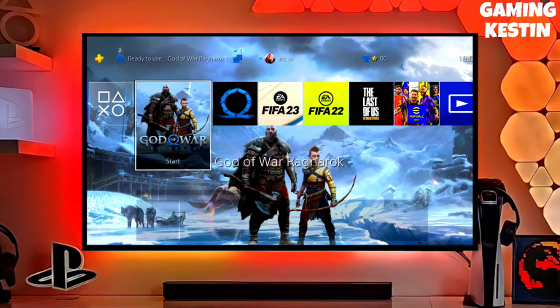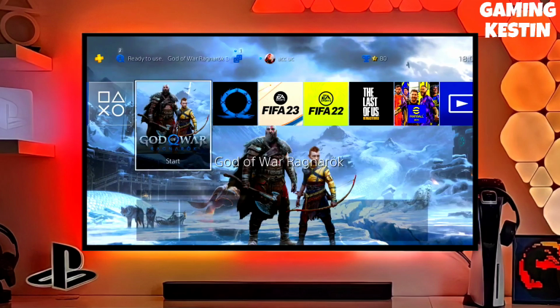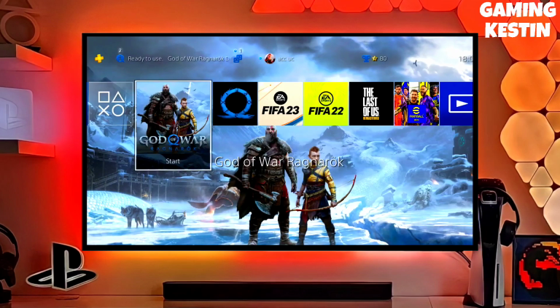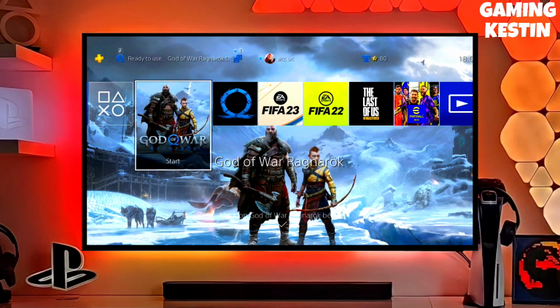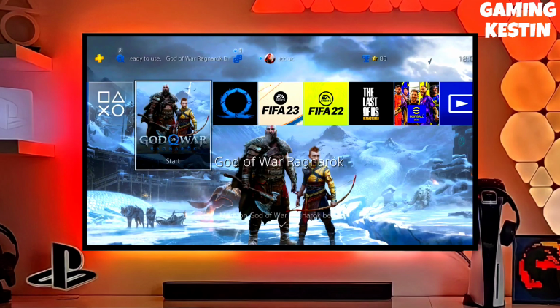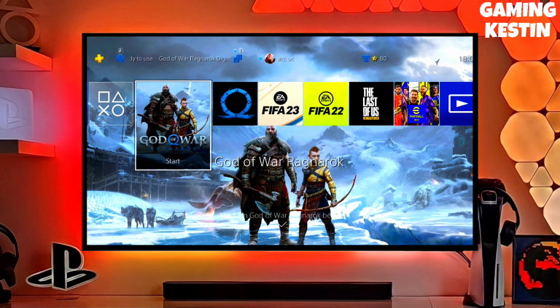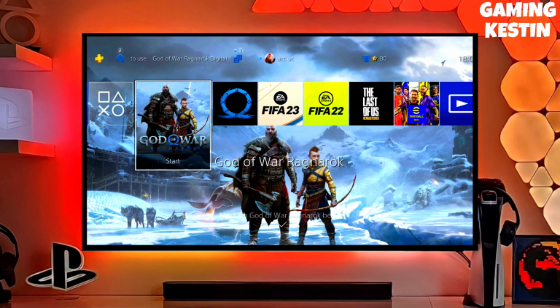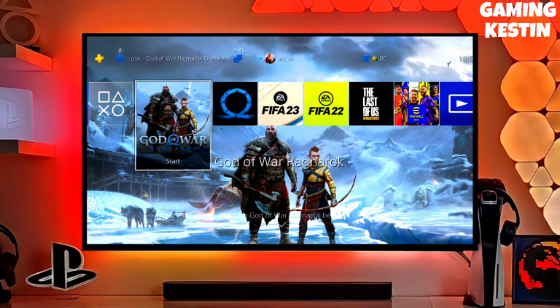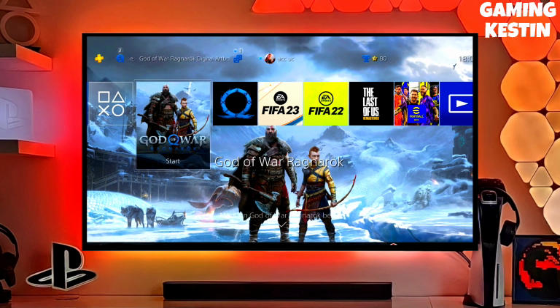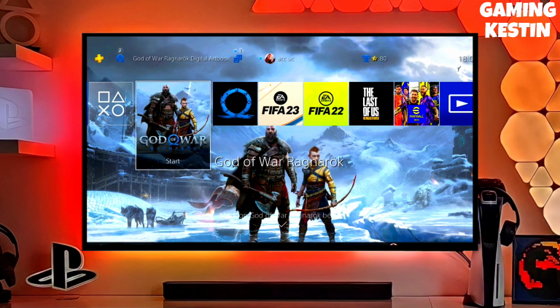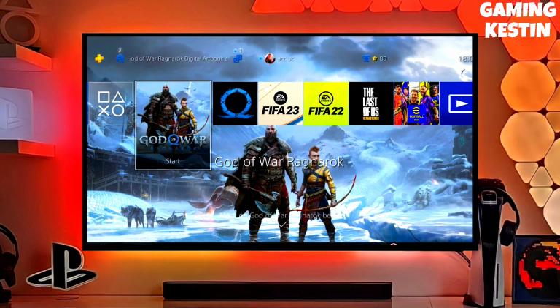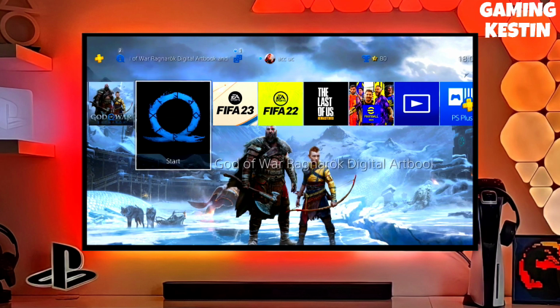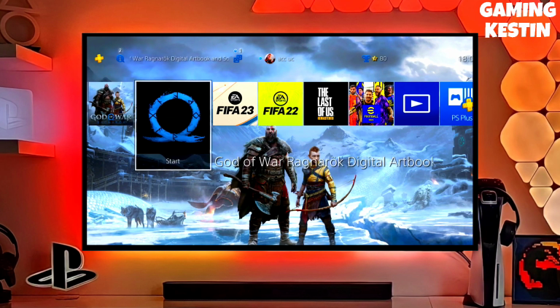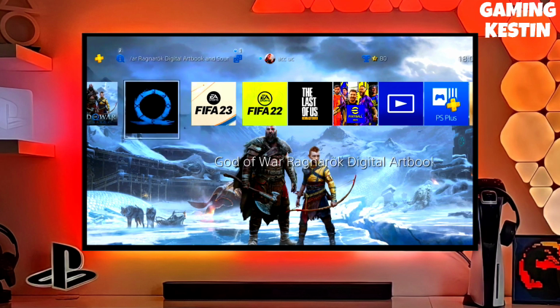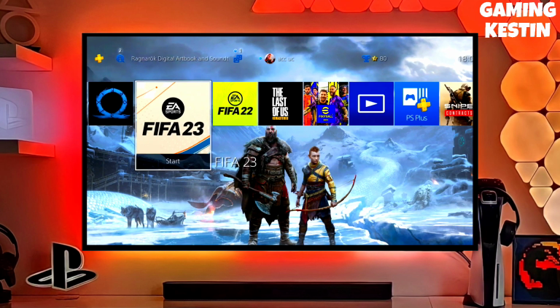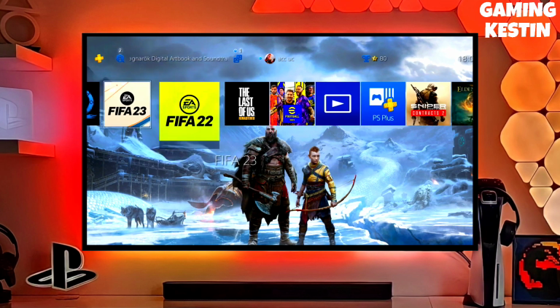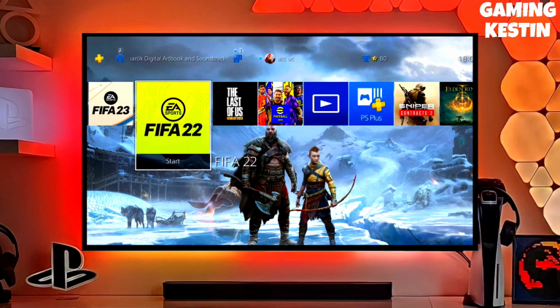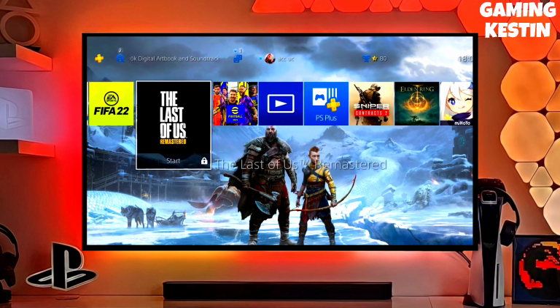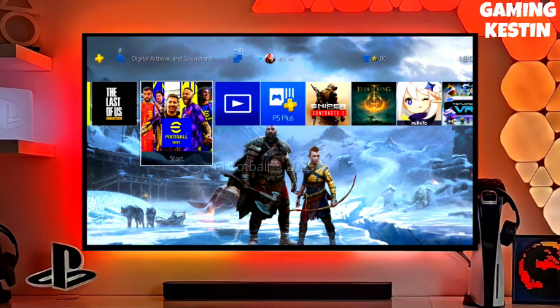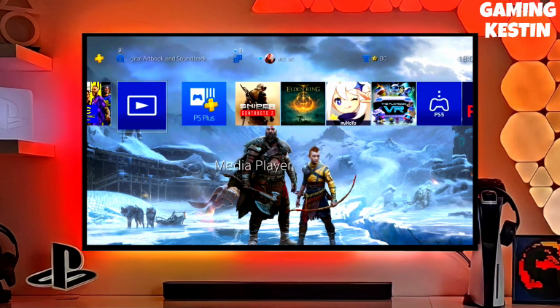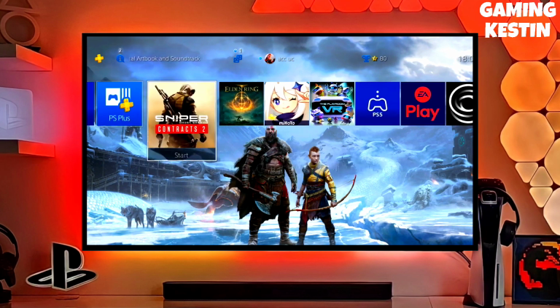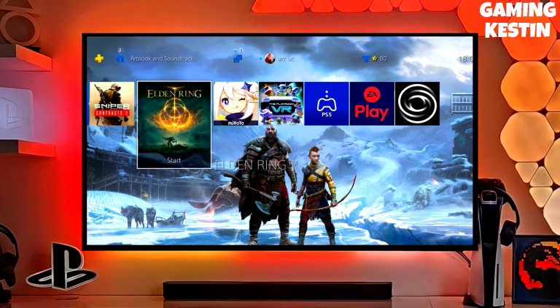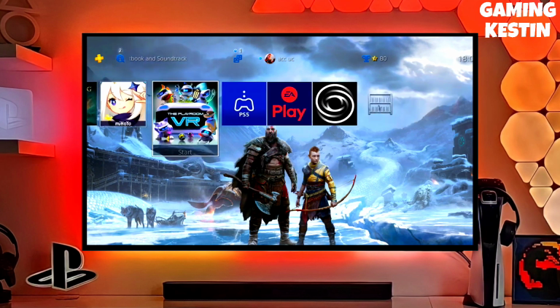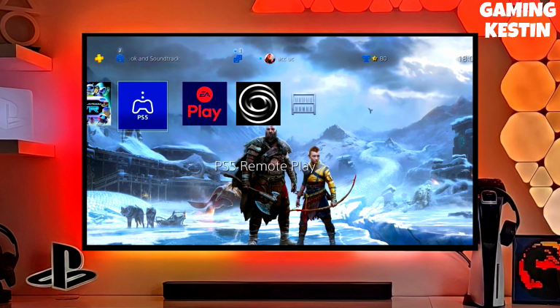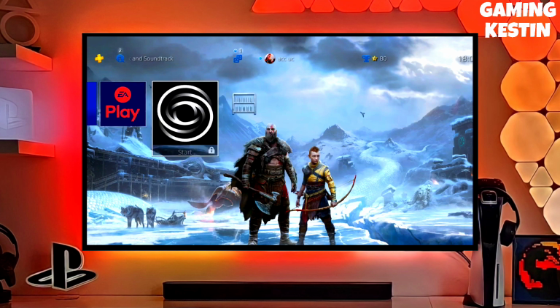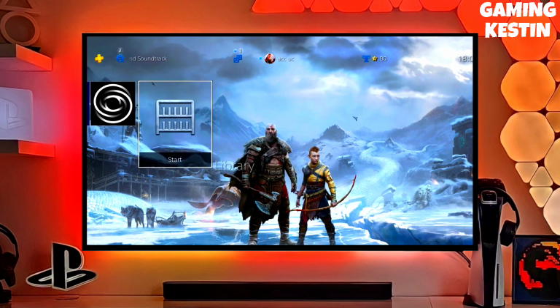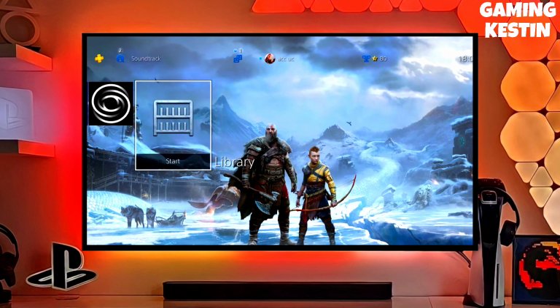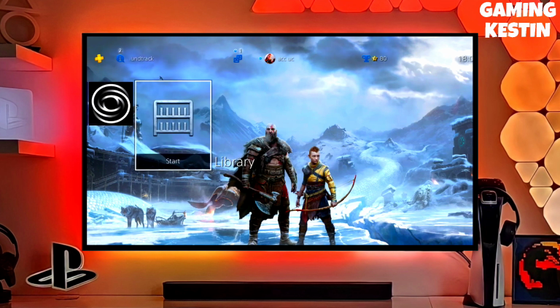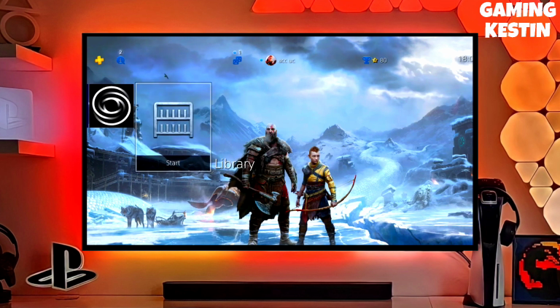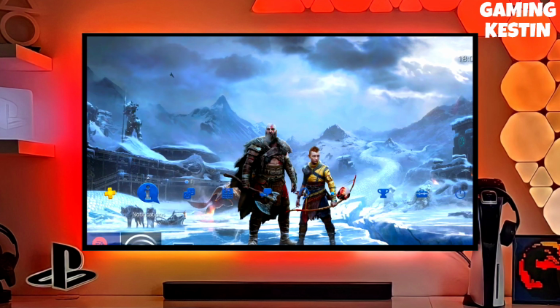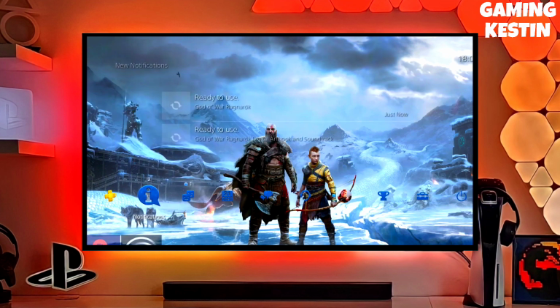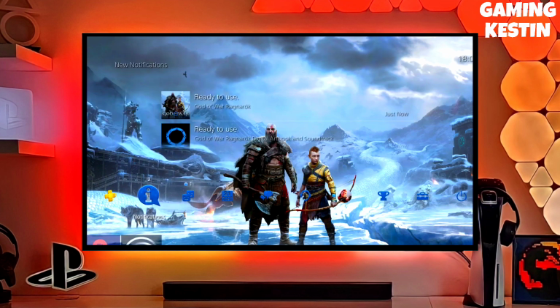Hey friends, this is your Keston, and in this video we are going to be talking about how you can jailbreak your PS4 12.00 with Golden.